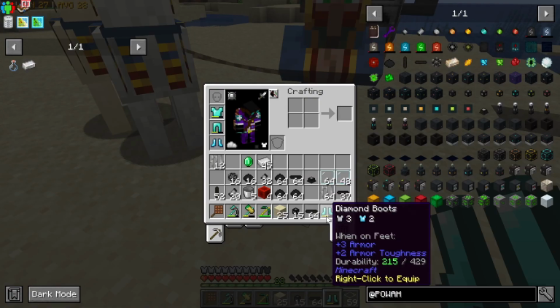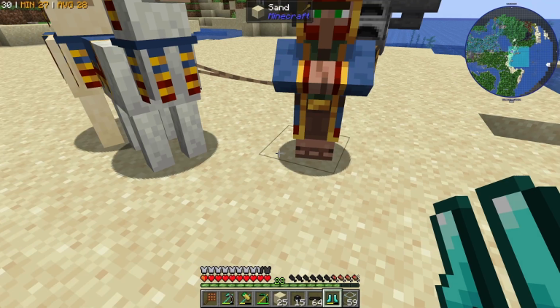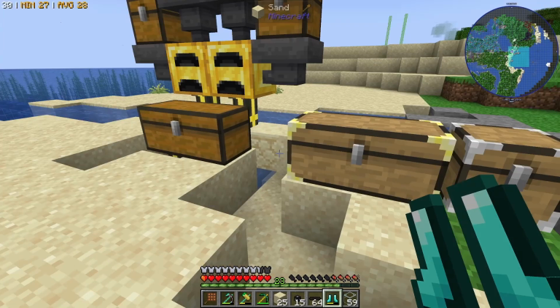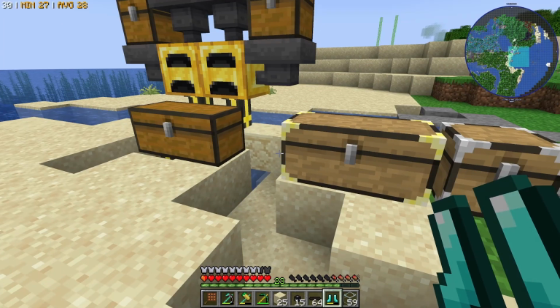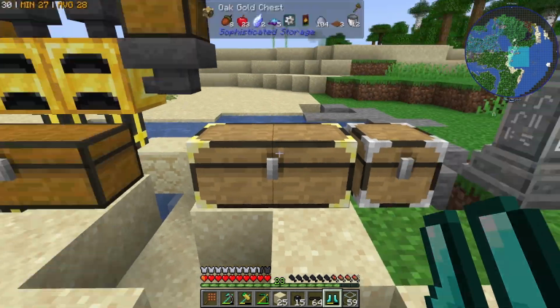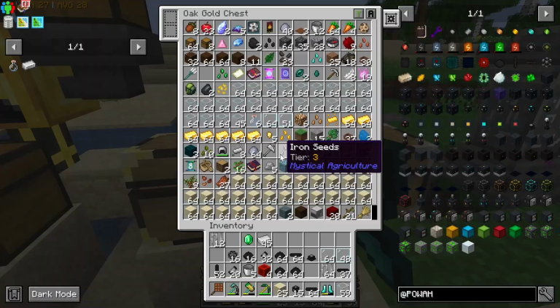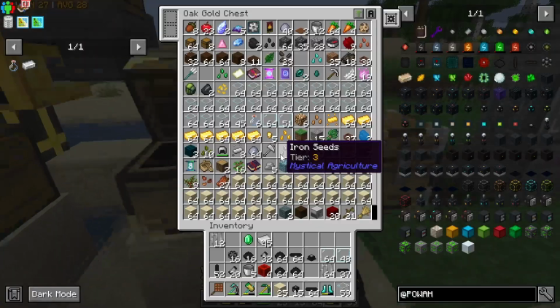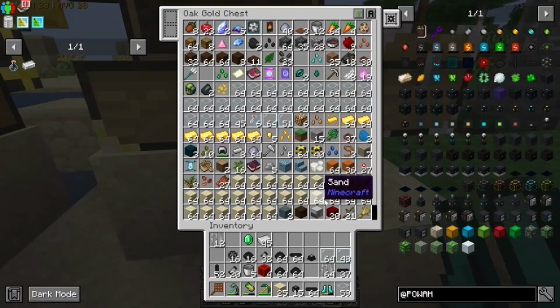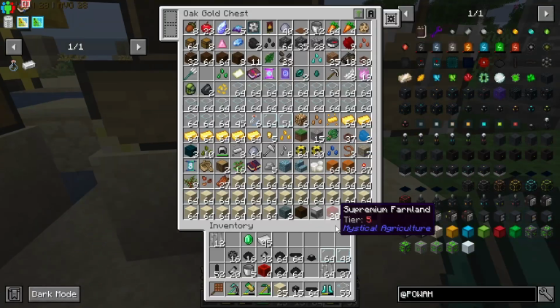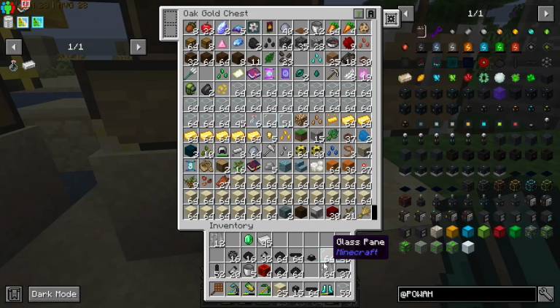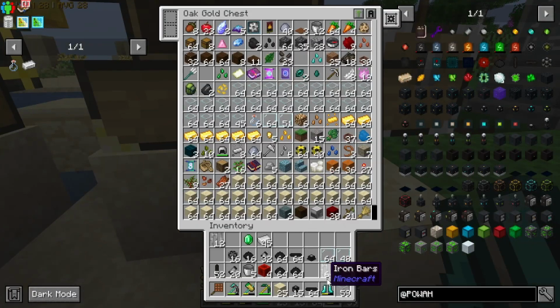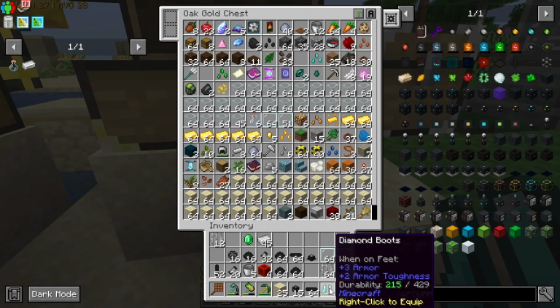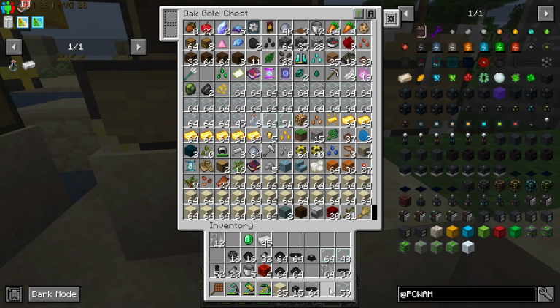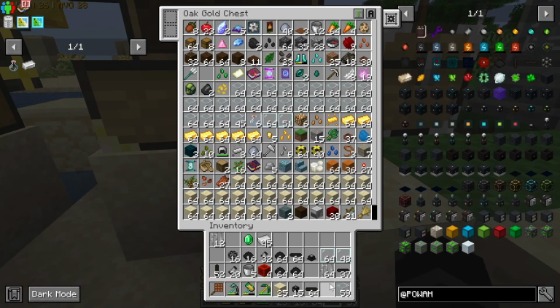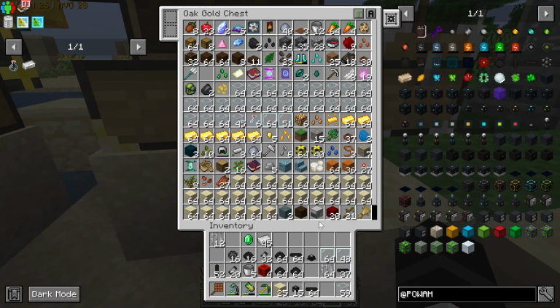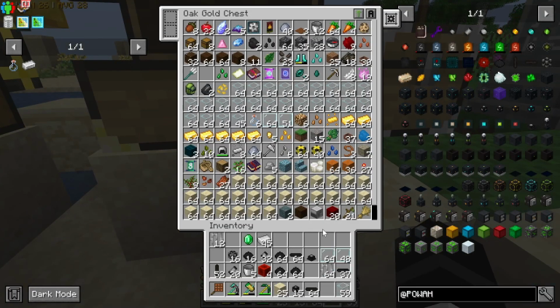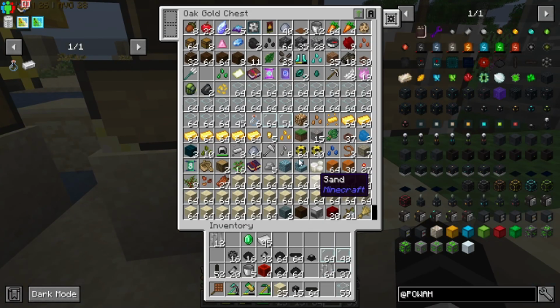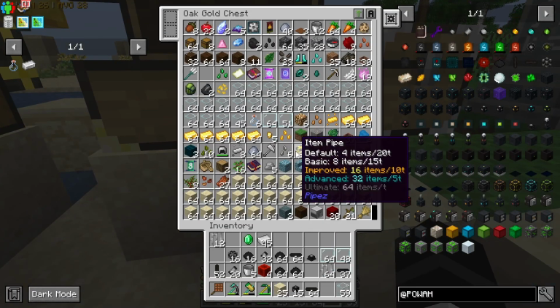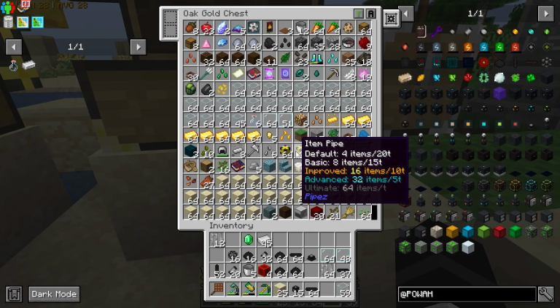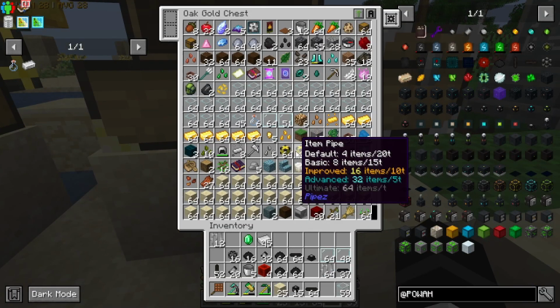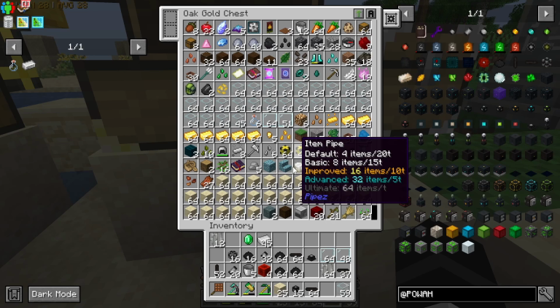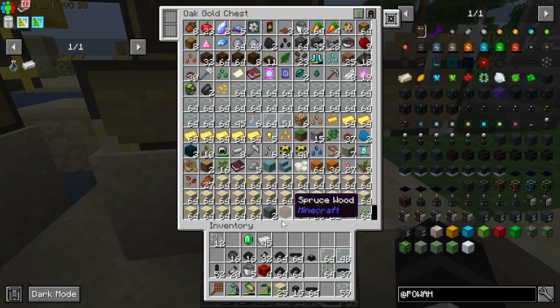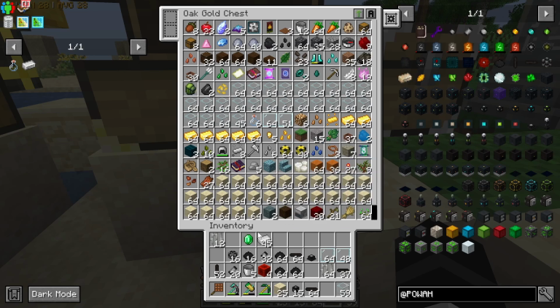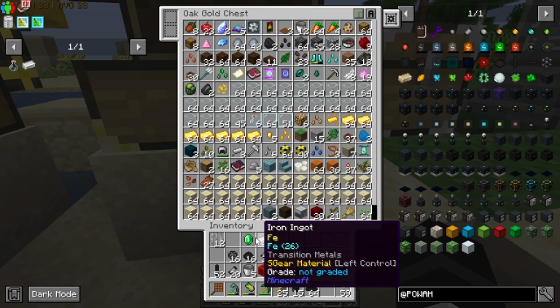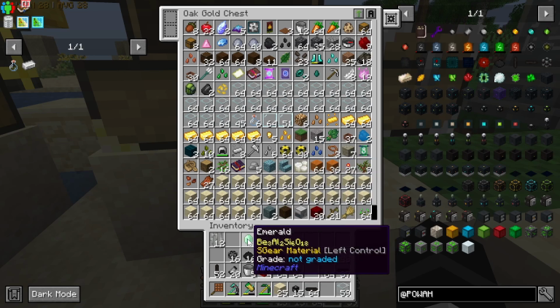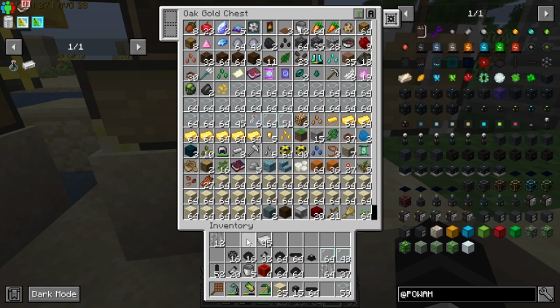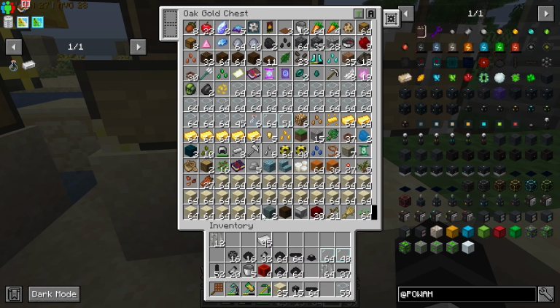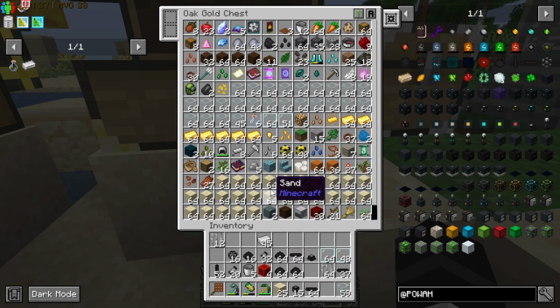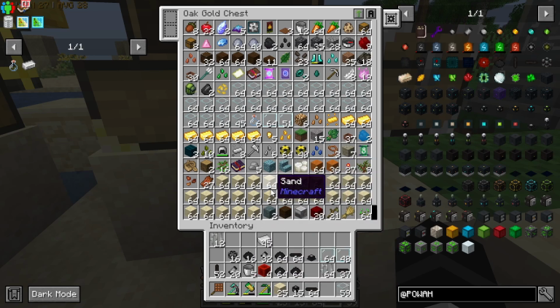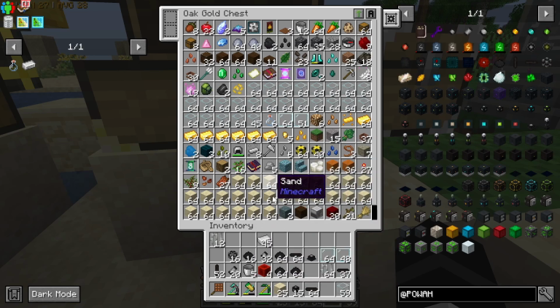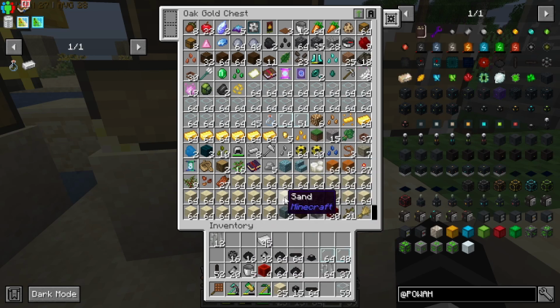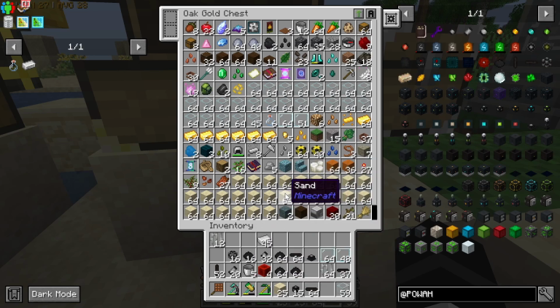There we go — runeforged greaves. Now I've got protection five, mending, depth strider five, stable footing and feather falling five. I'll take it.